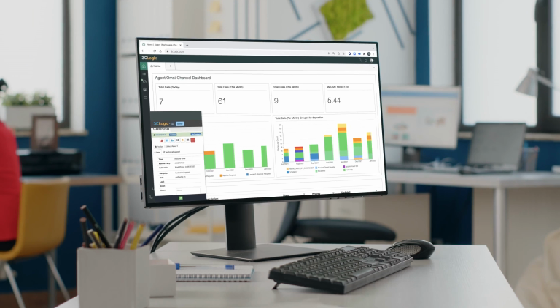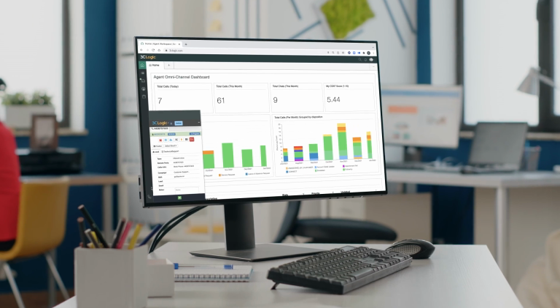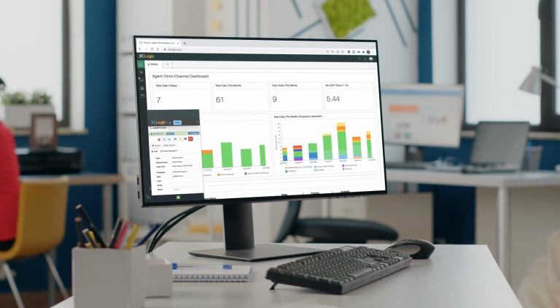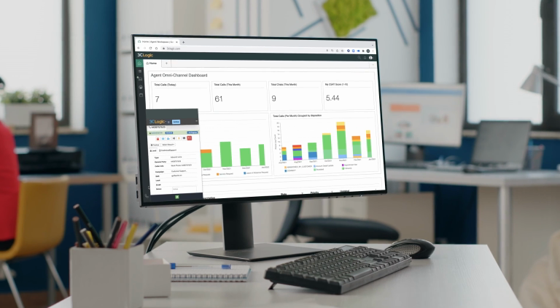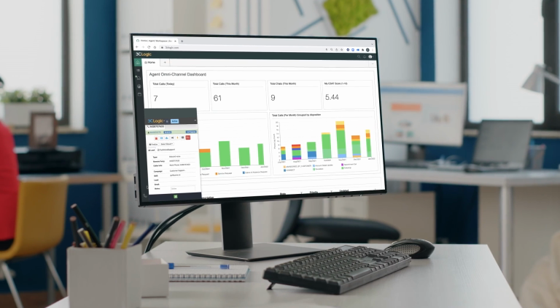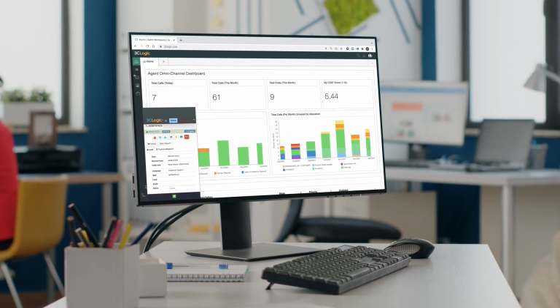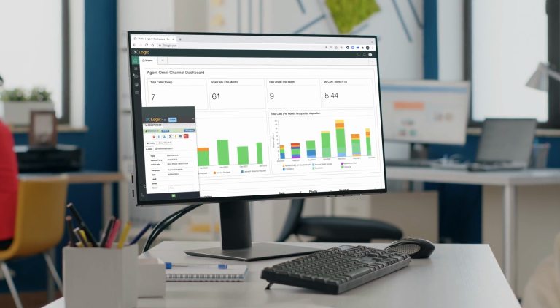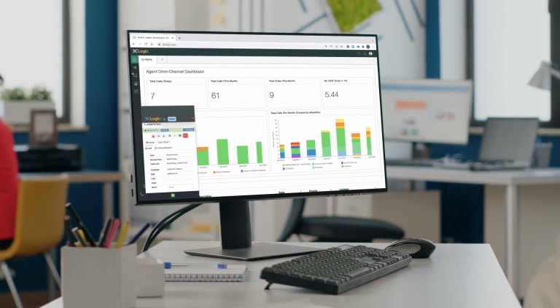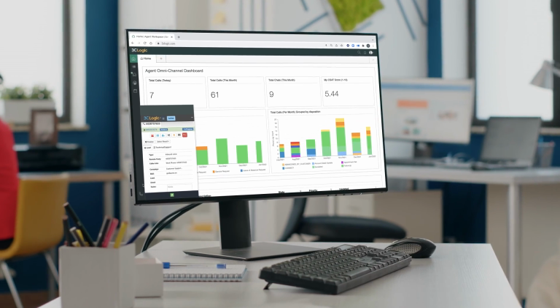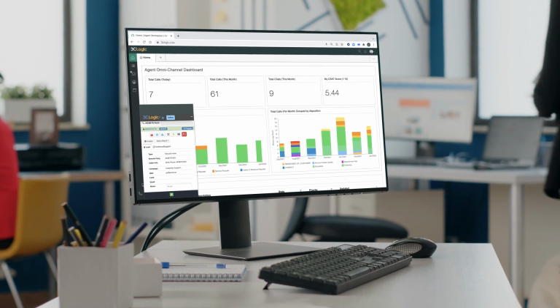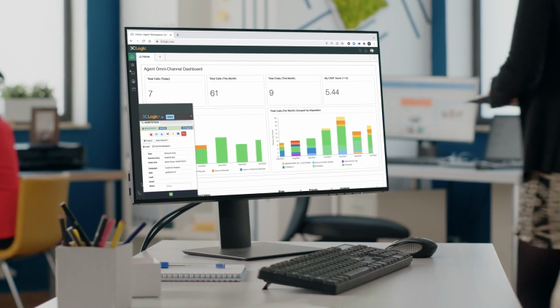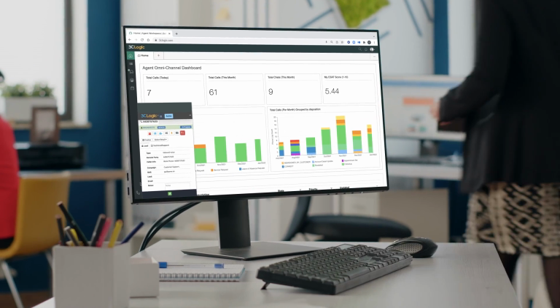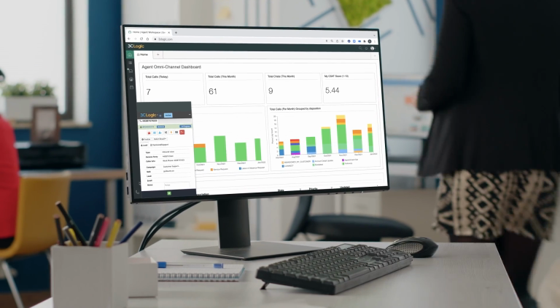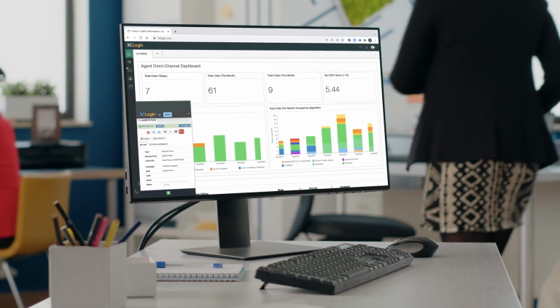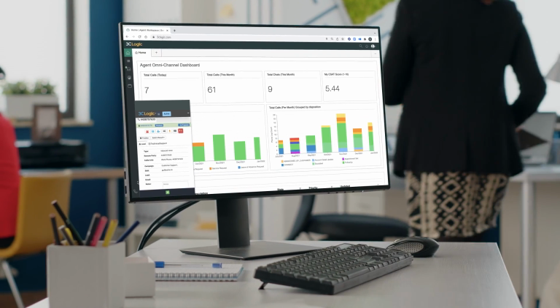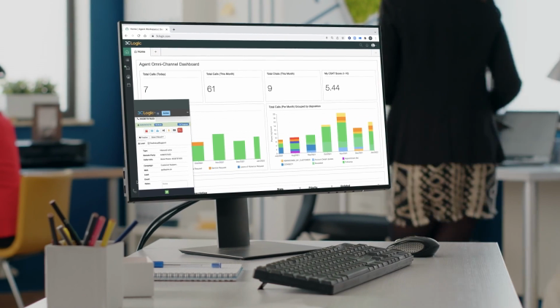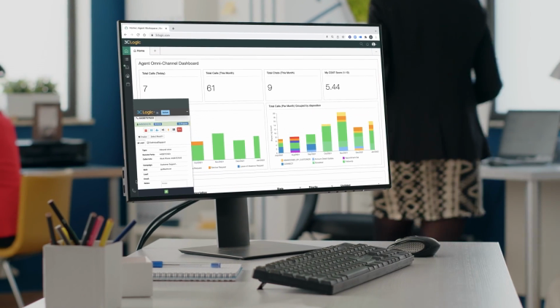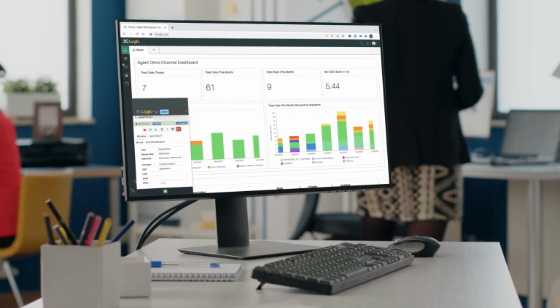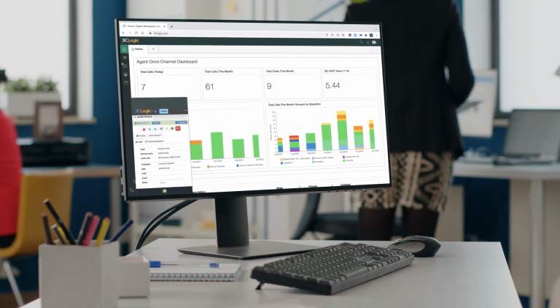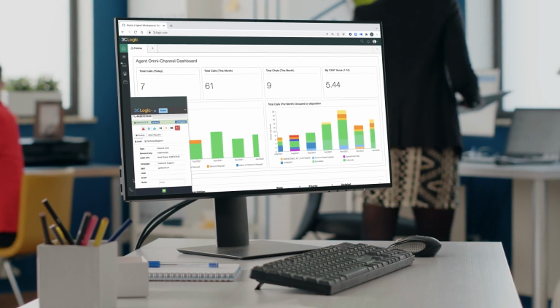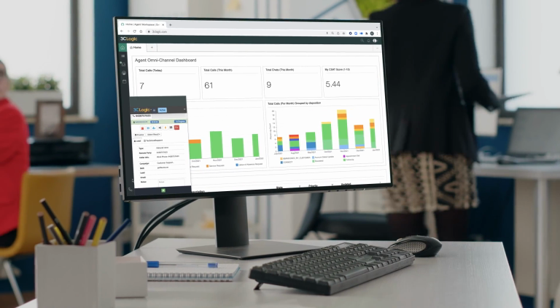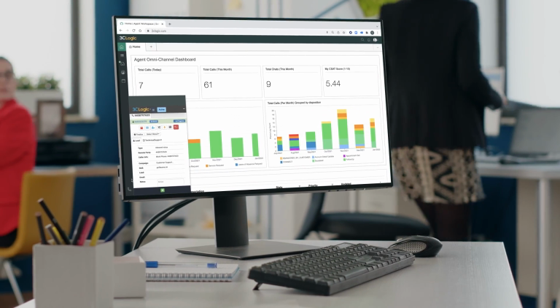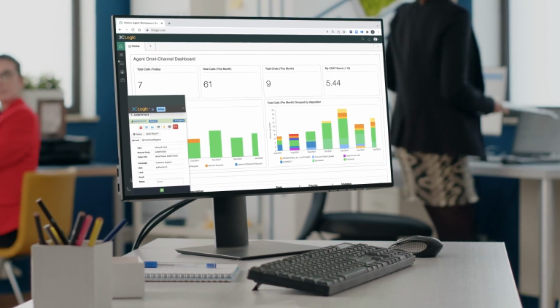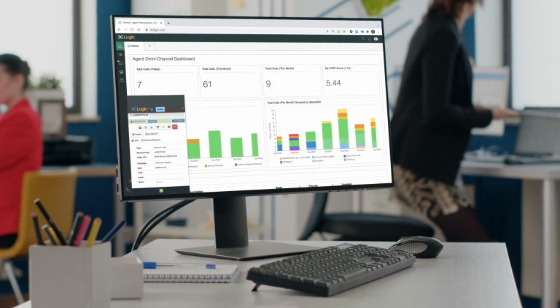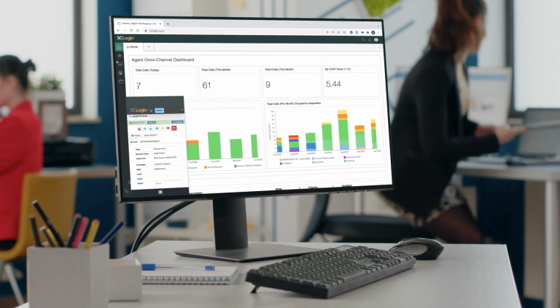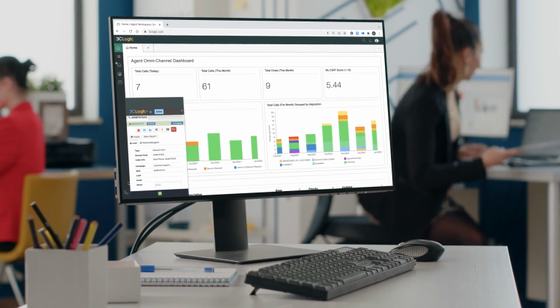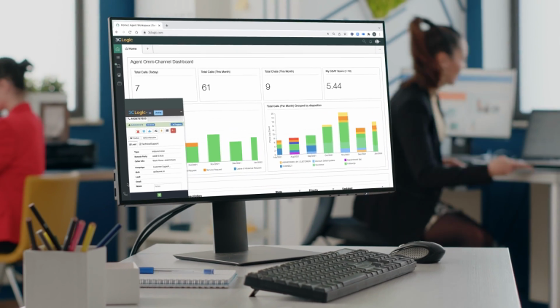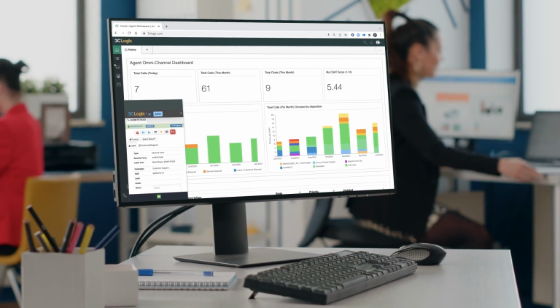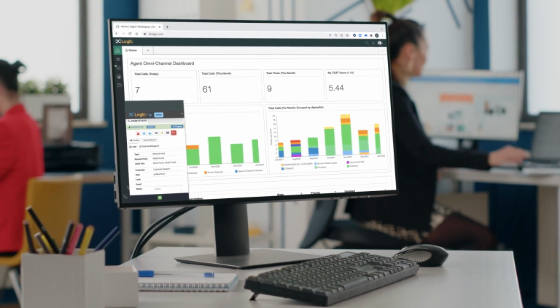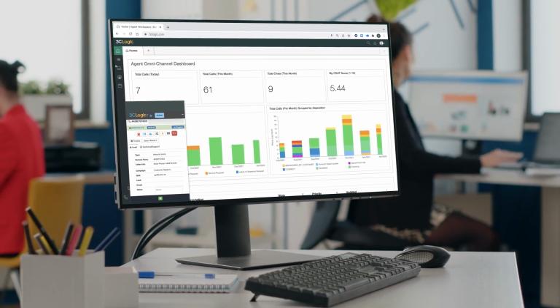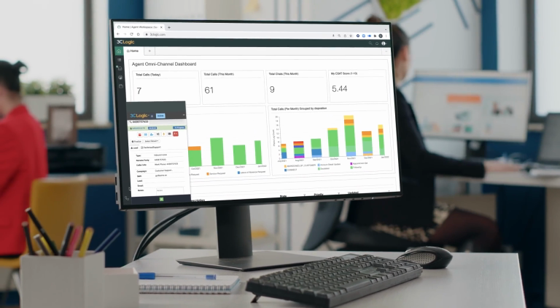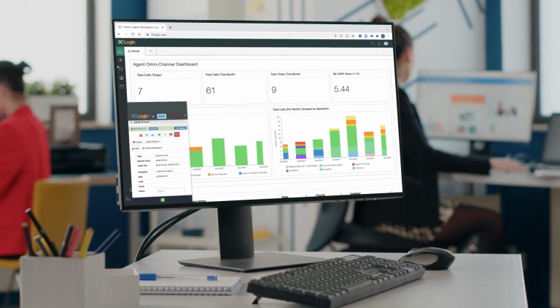Just one consolidated agent workspace. One voice solution. 3C Logic.